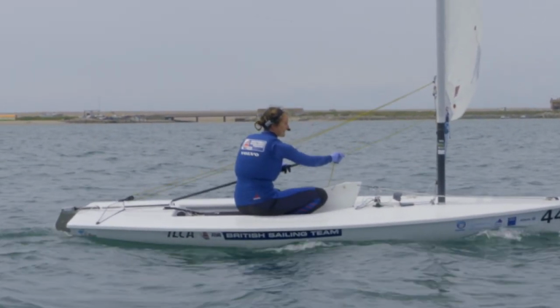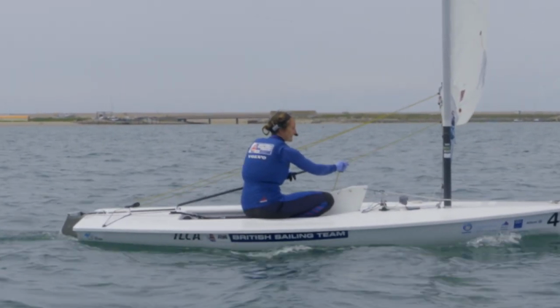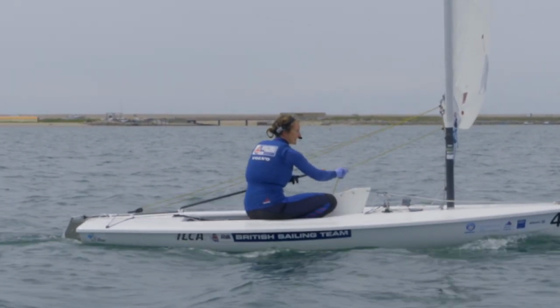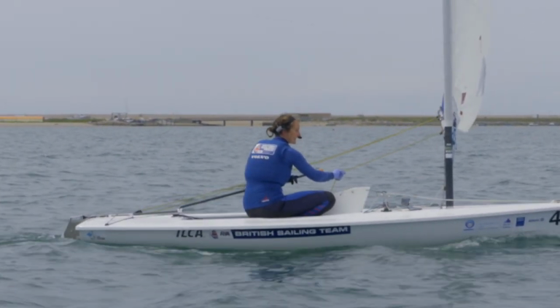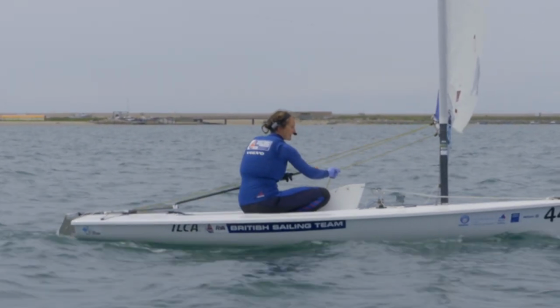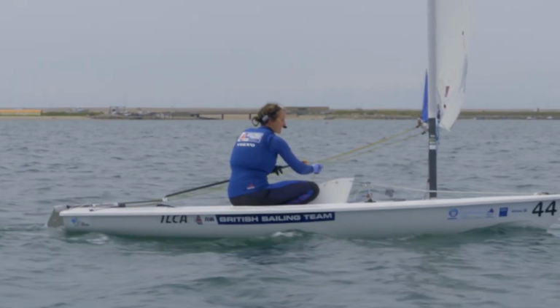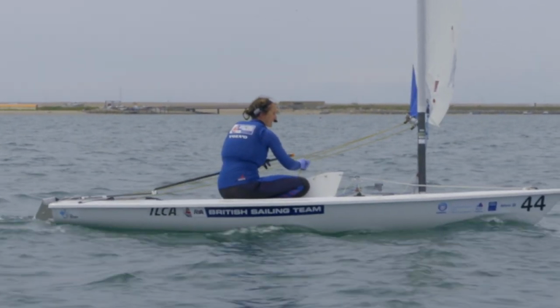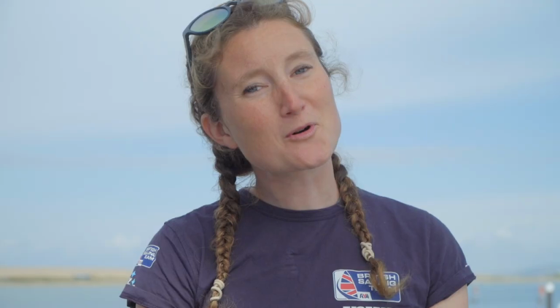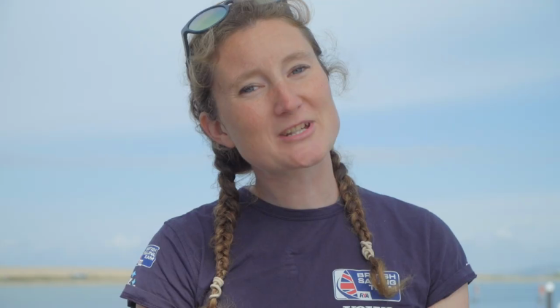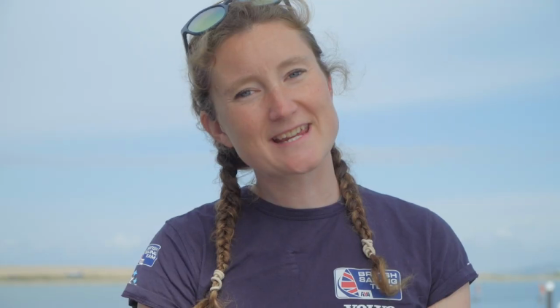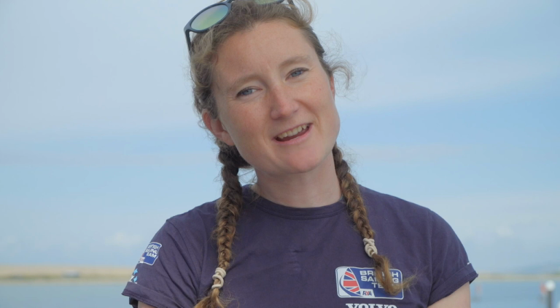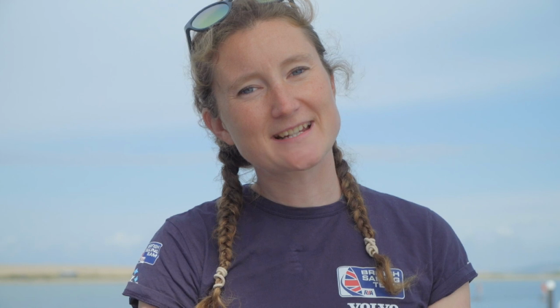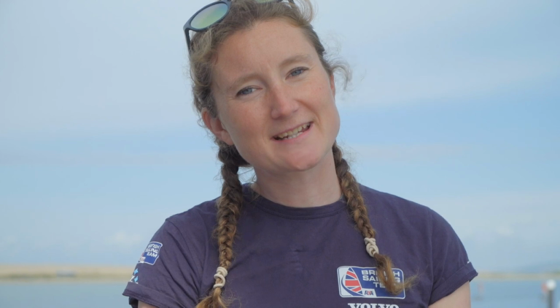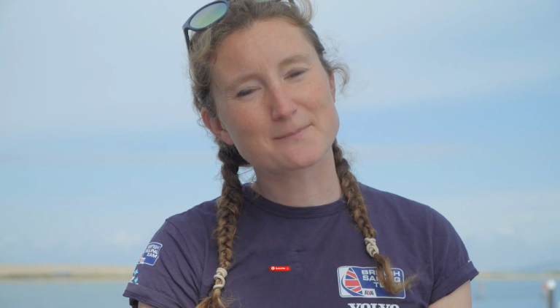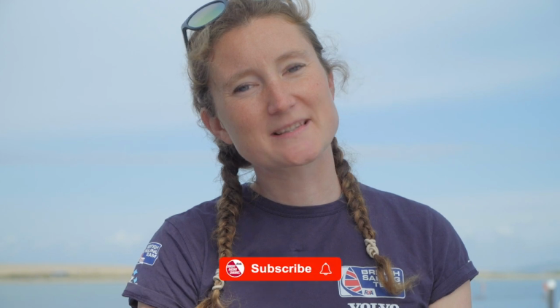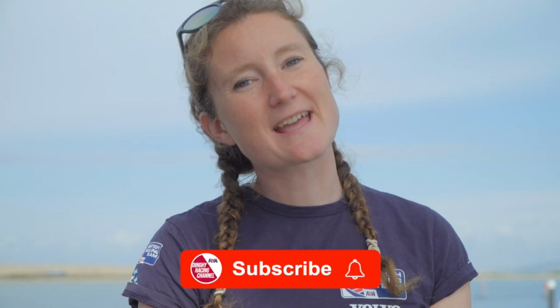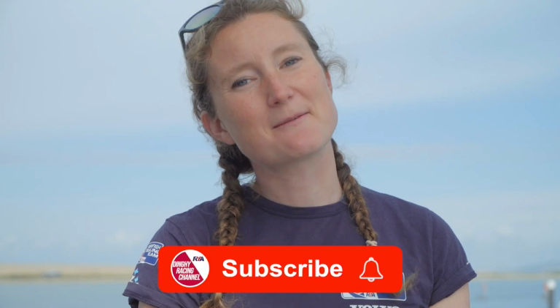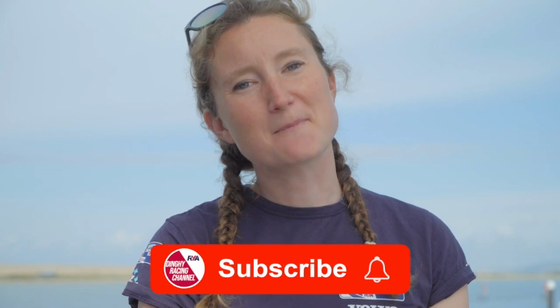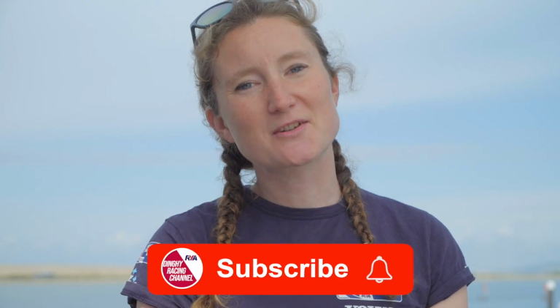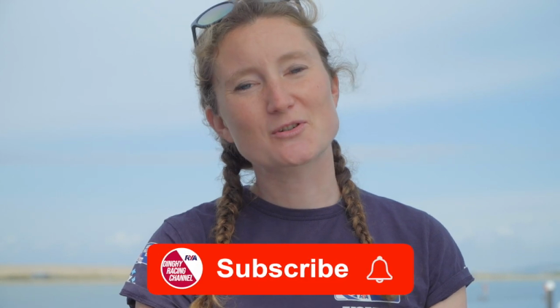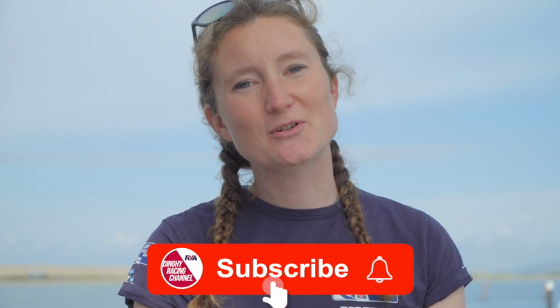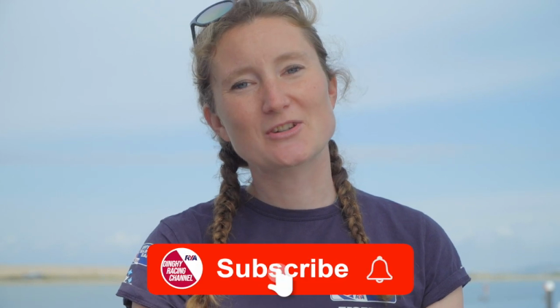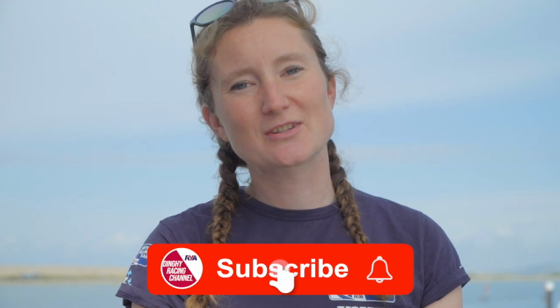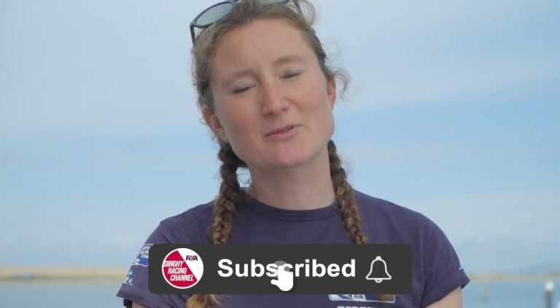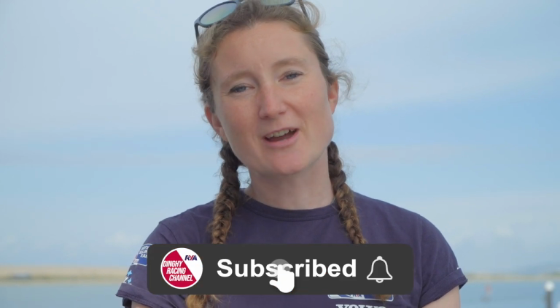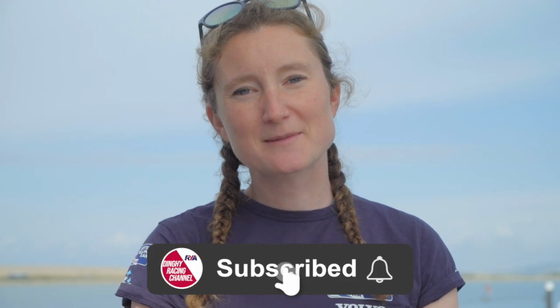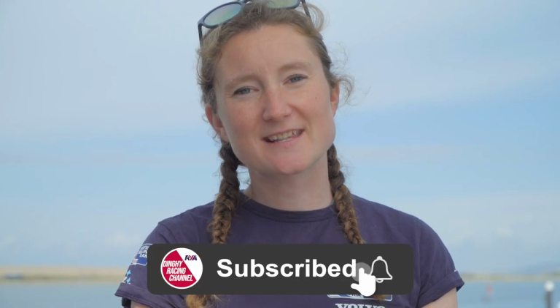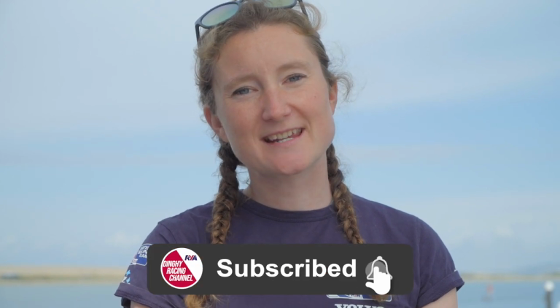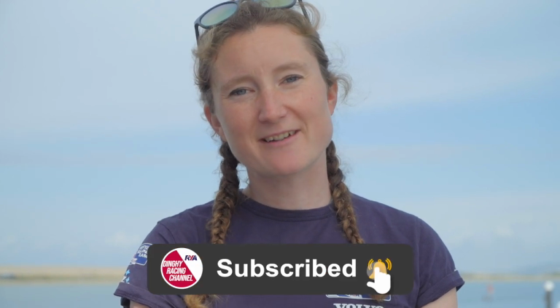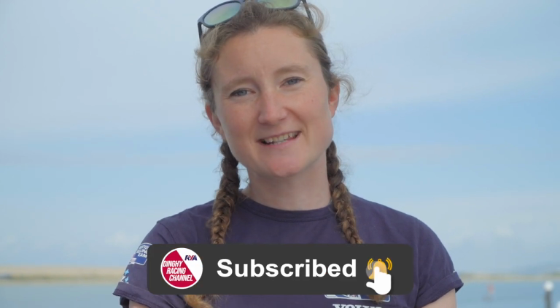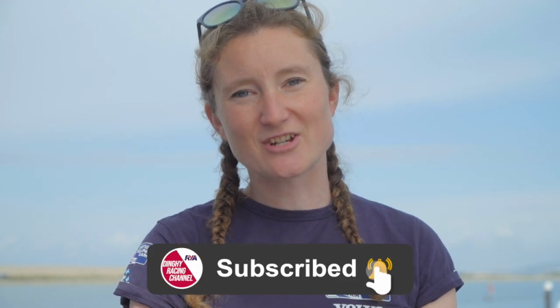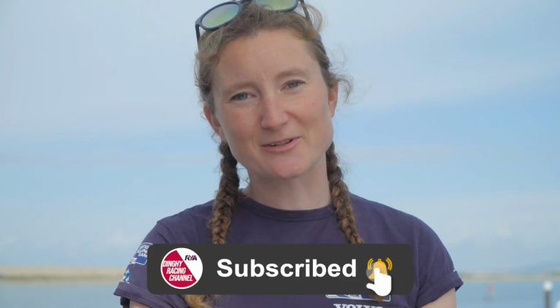If you'd like more dinghy racing tips, make sure you subscribe to the dinghy racing channel.